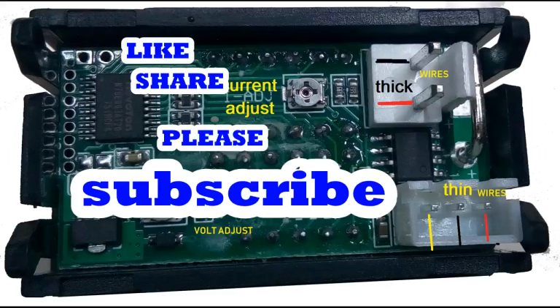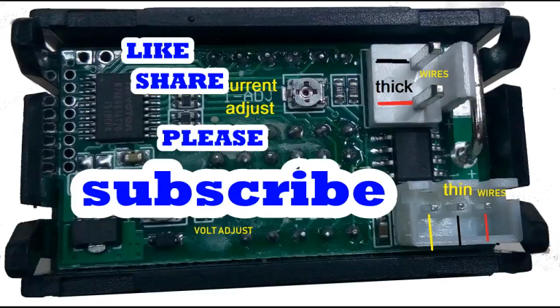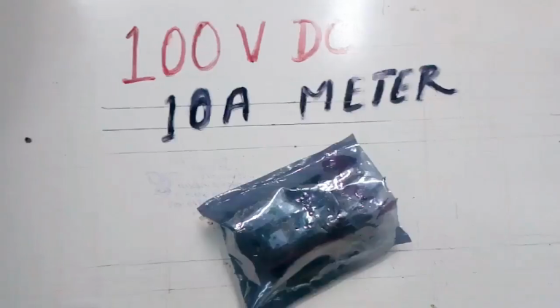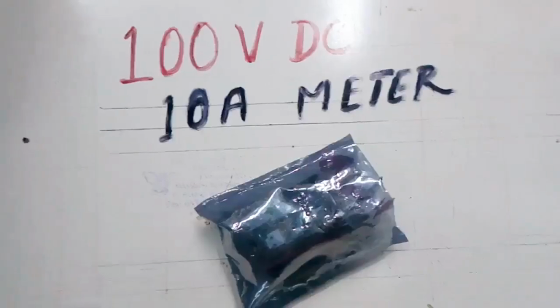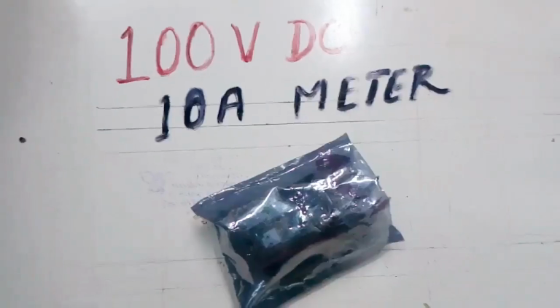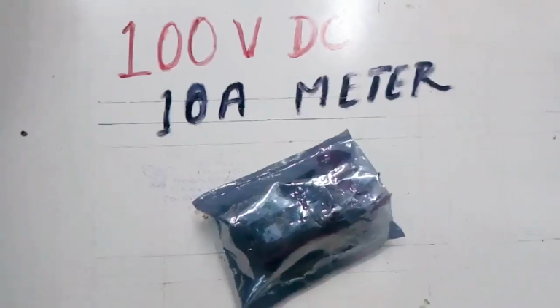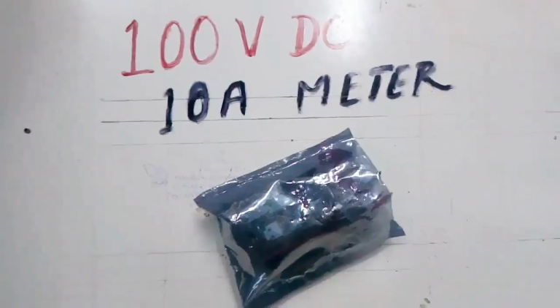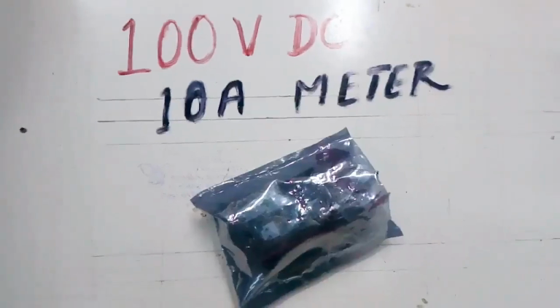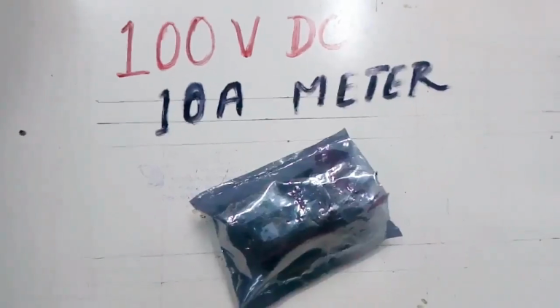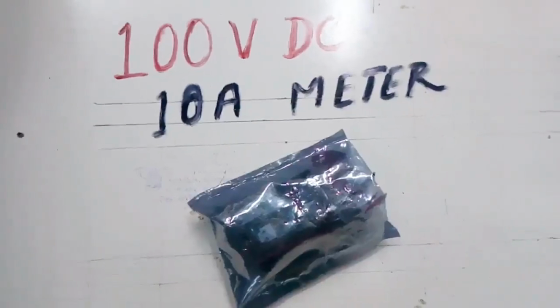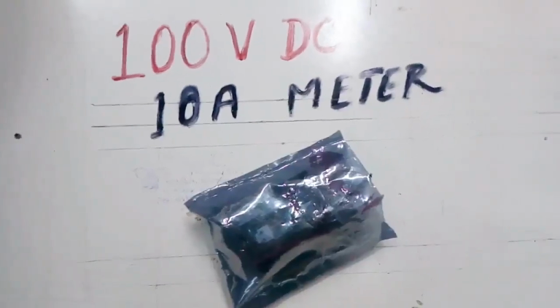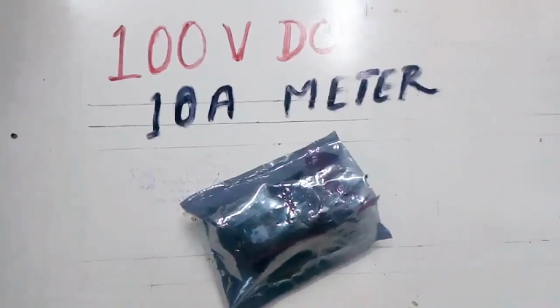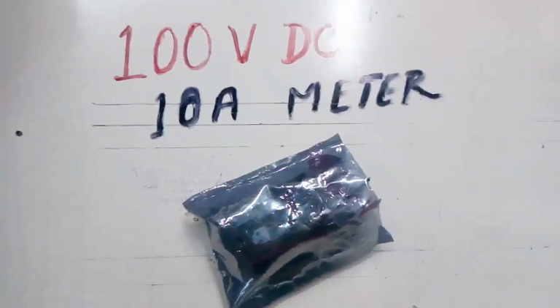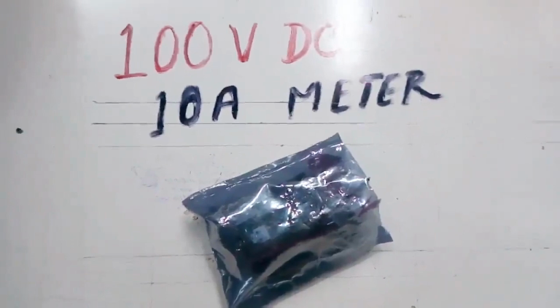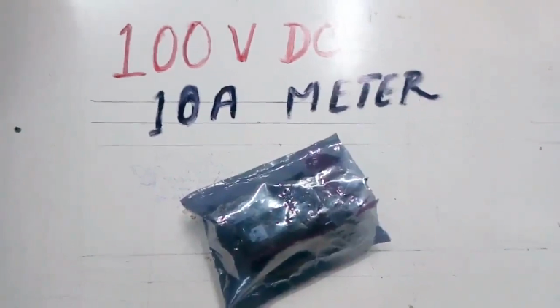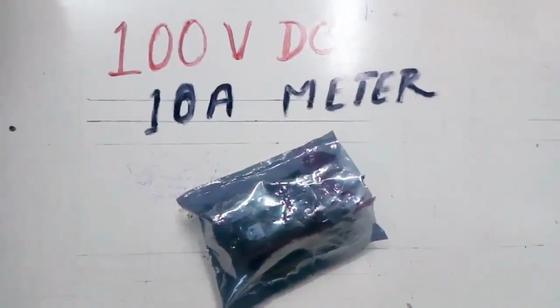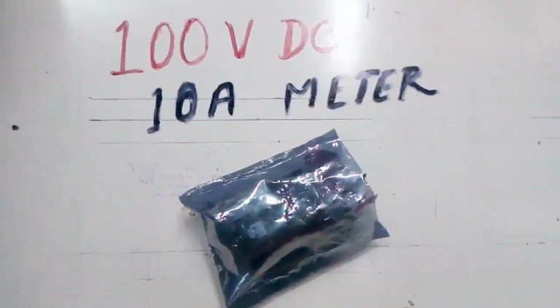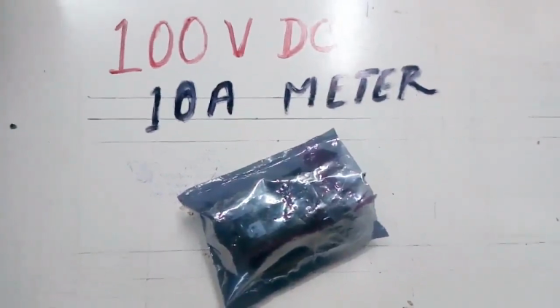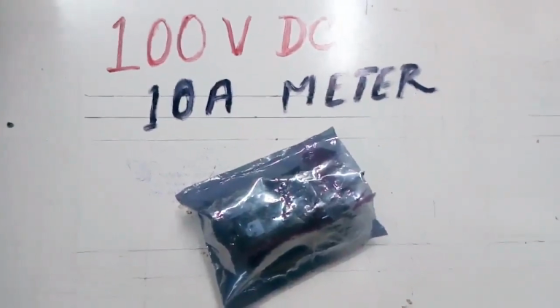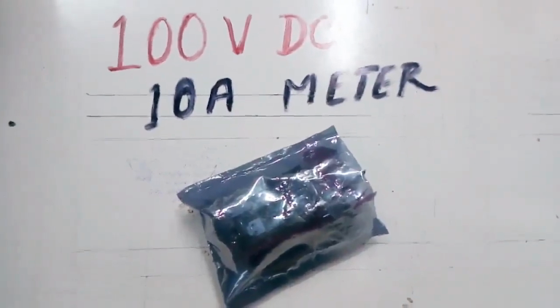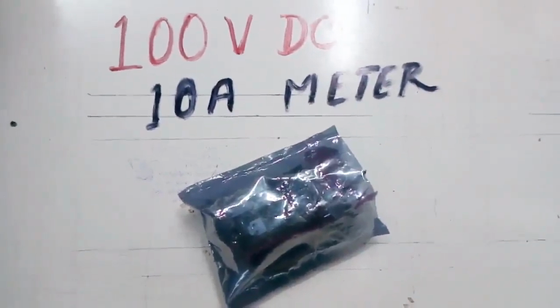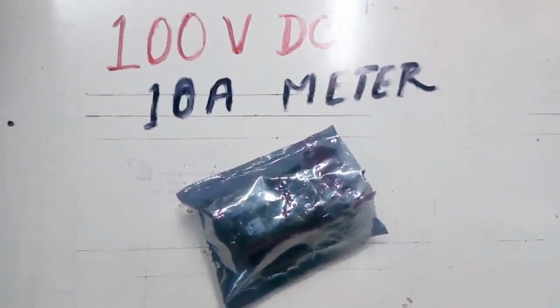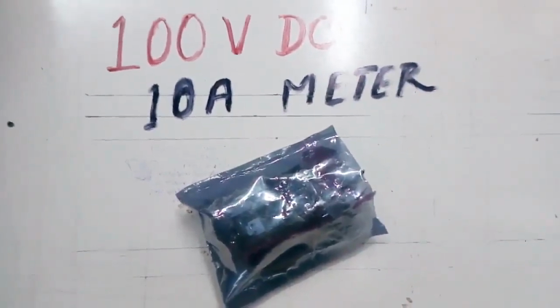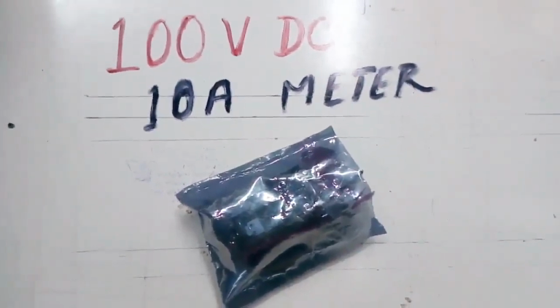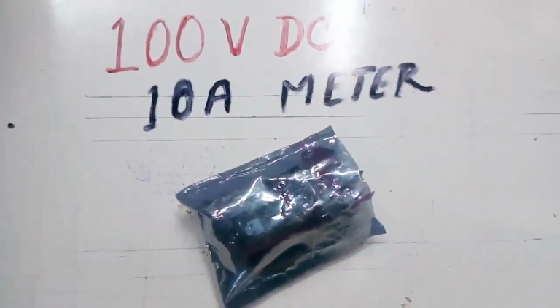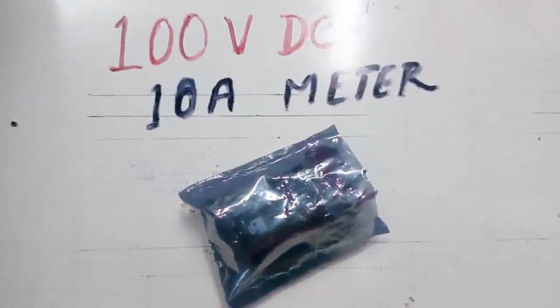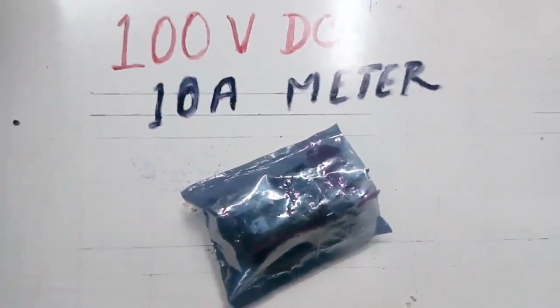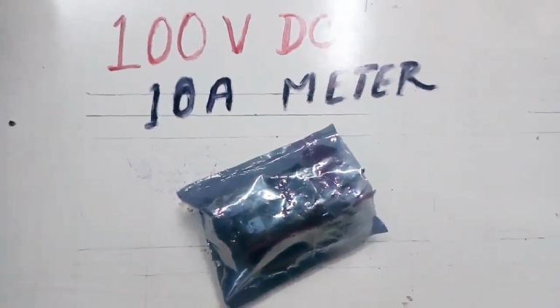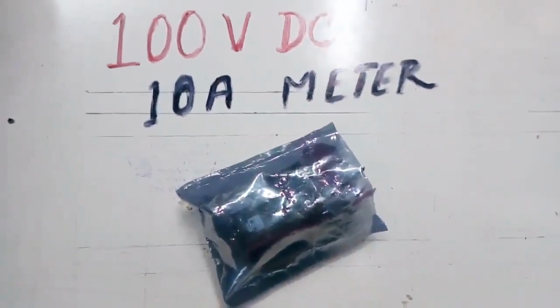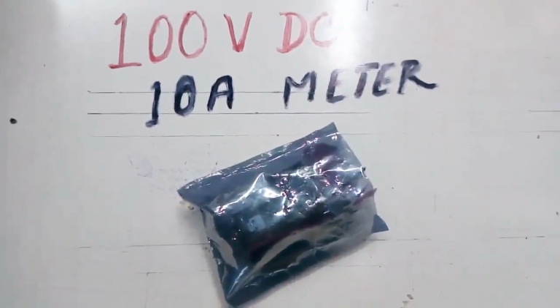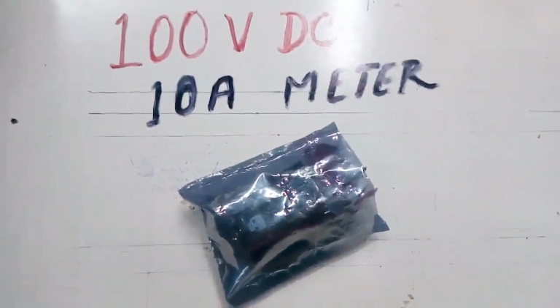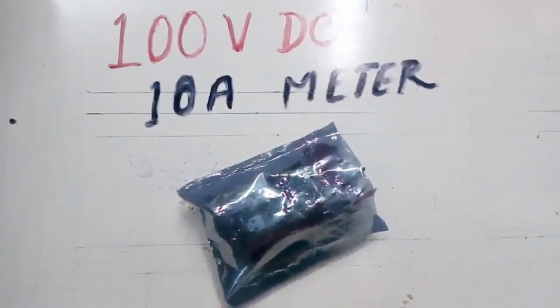Hi, welcome friends! This project is a multi-meter.